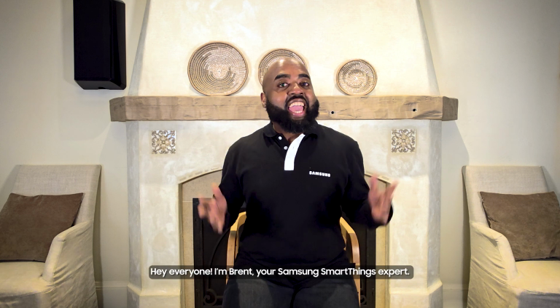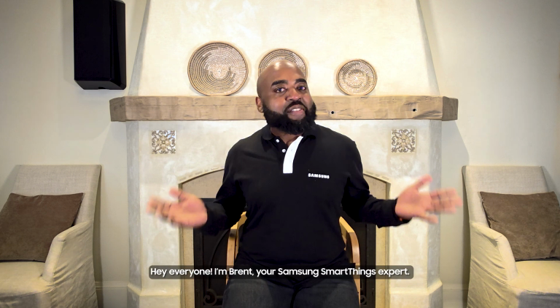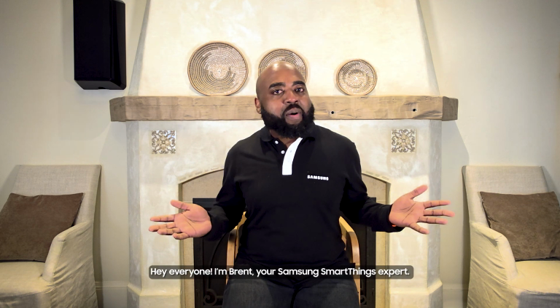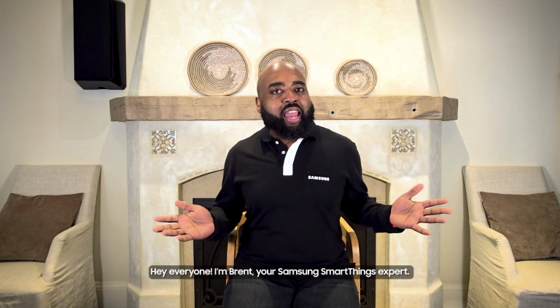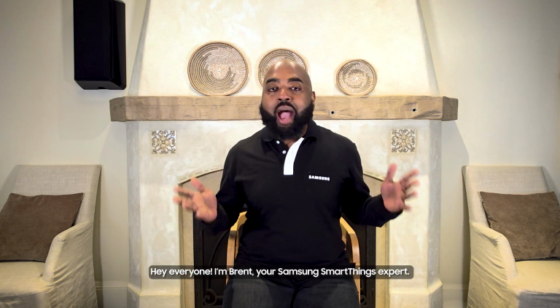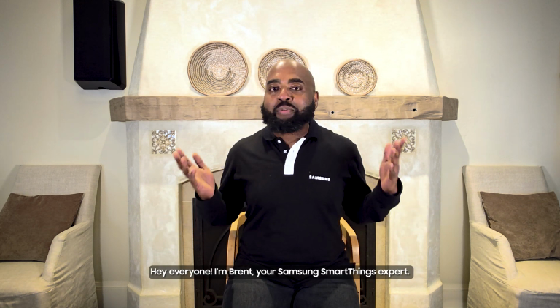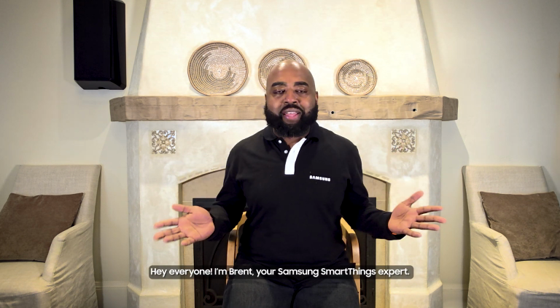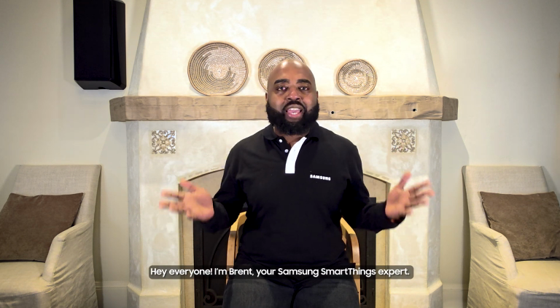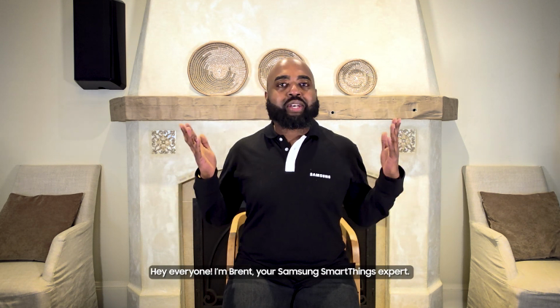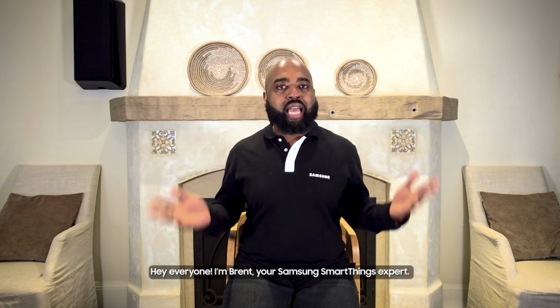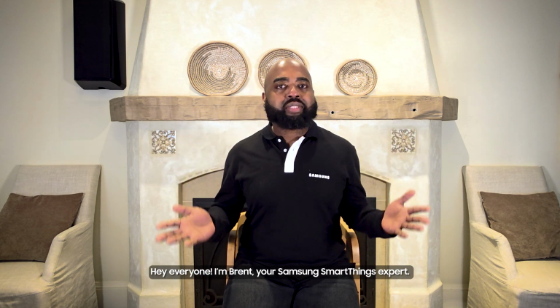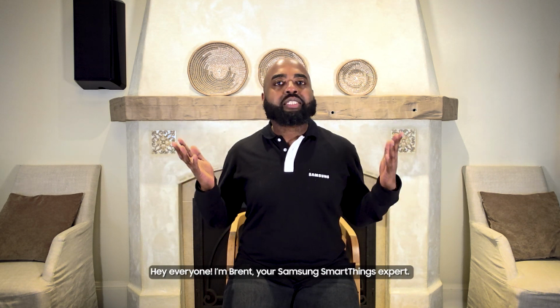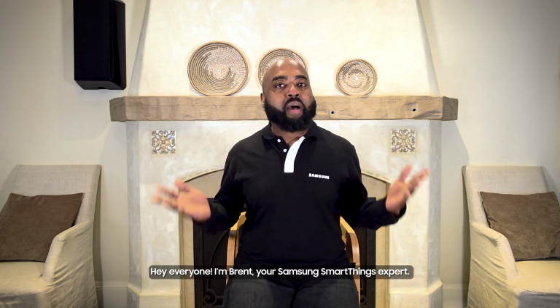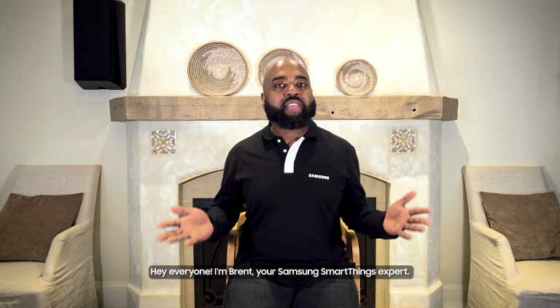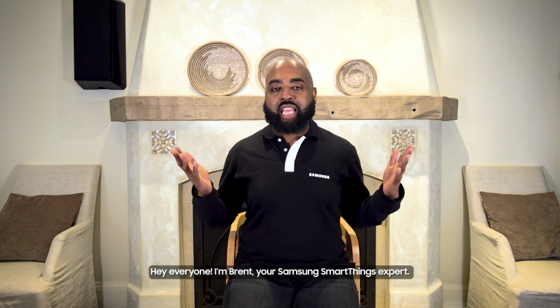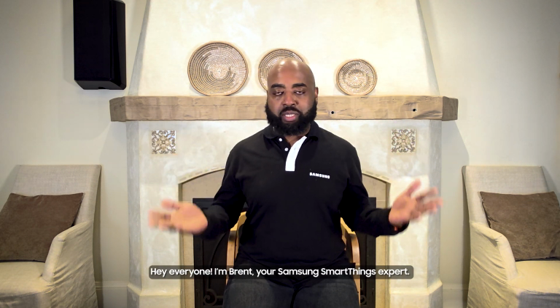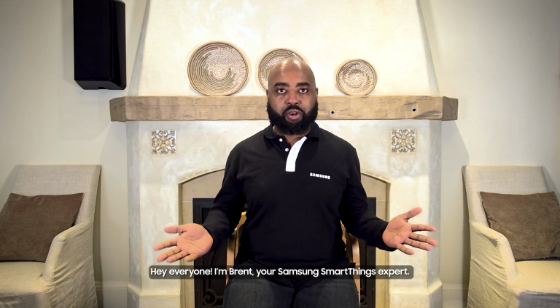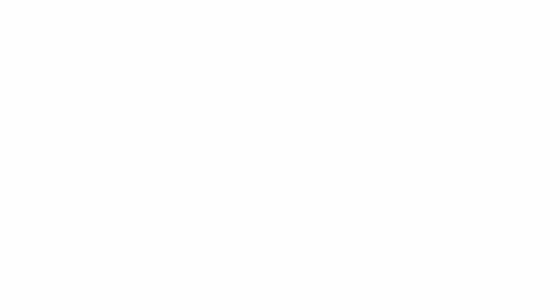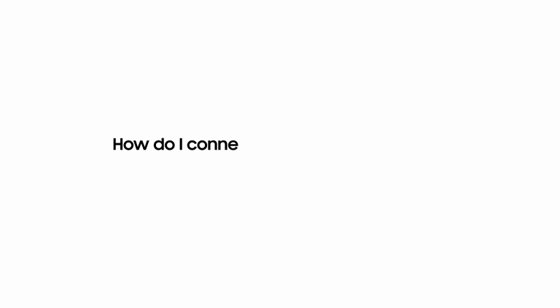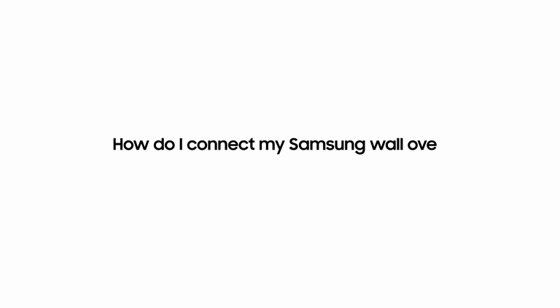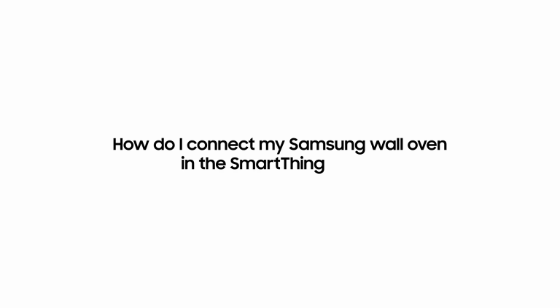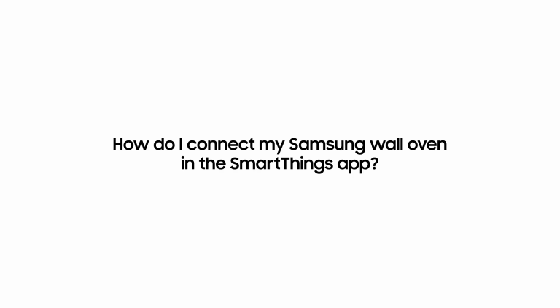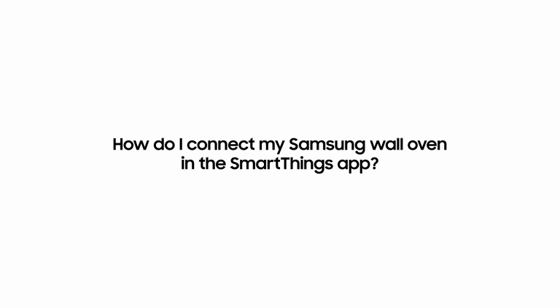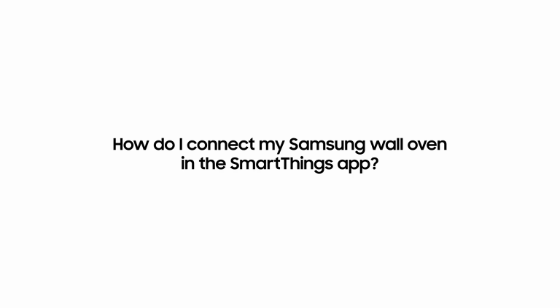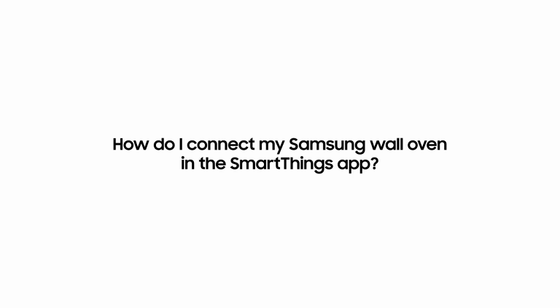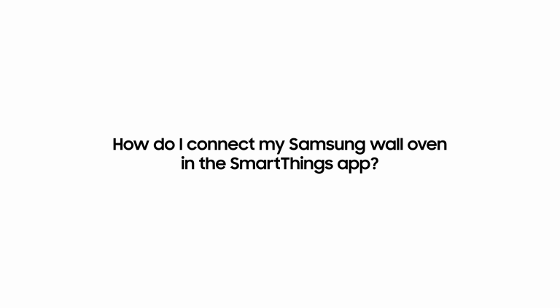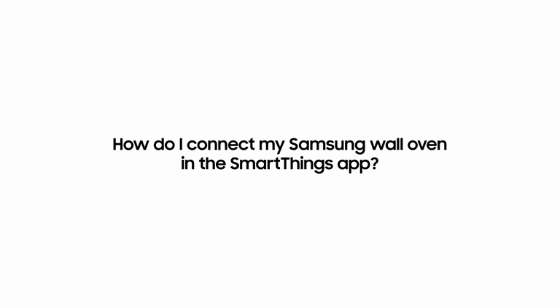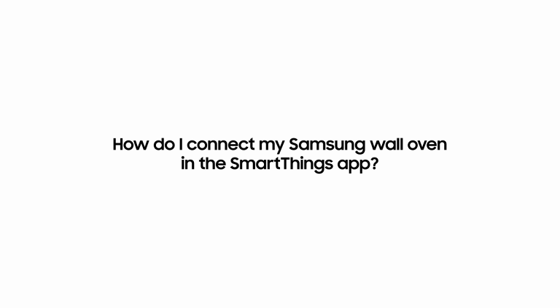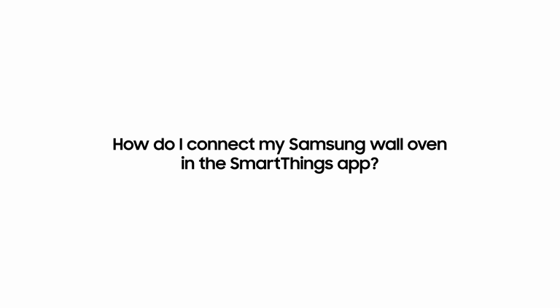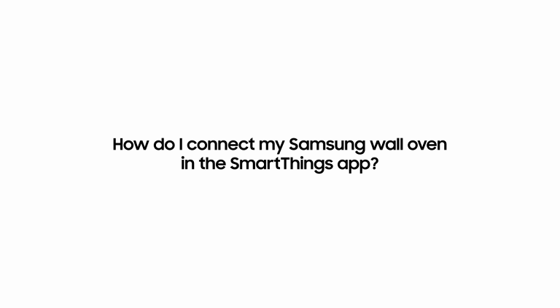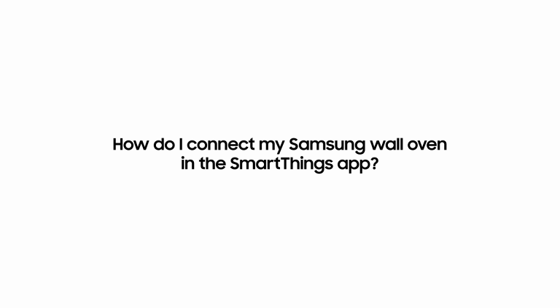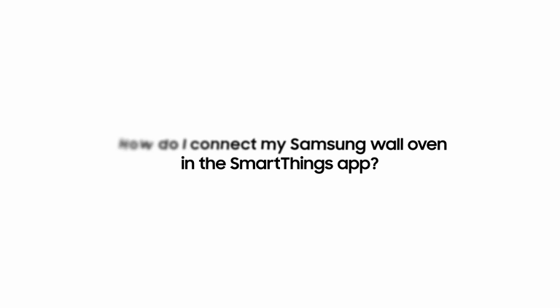Hey everyone, I'm Brent, your Samsung SmartThings expert. Here's how to connect your Samsung wall oven to the SmartThings app.